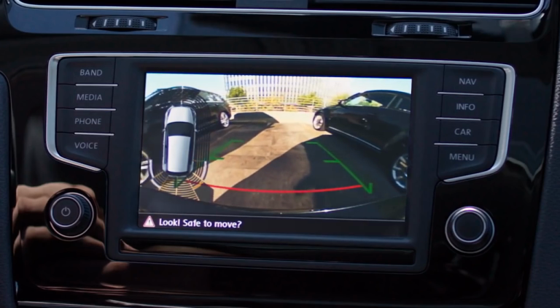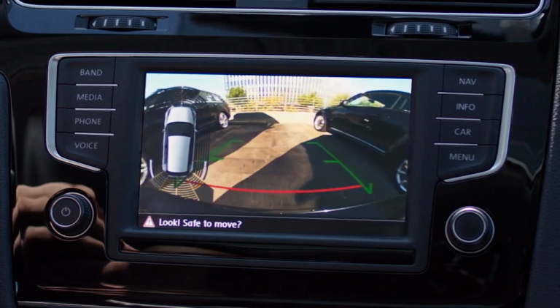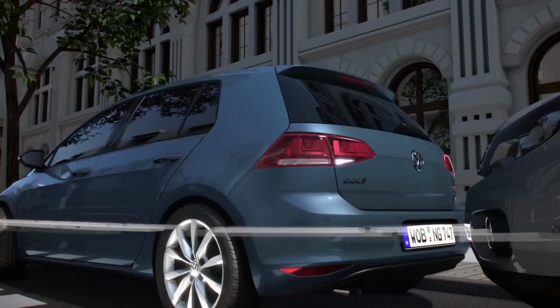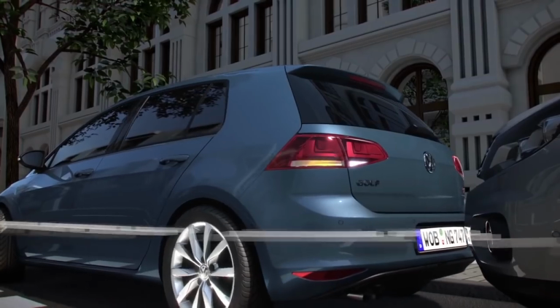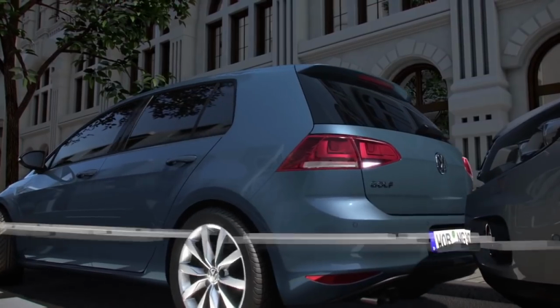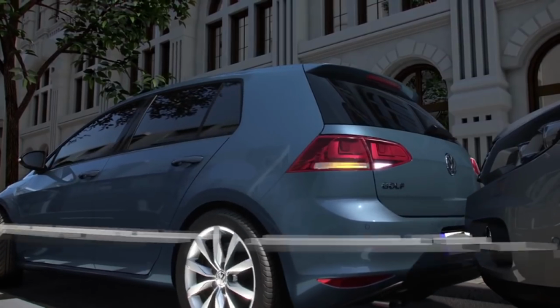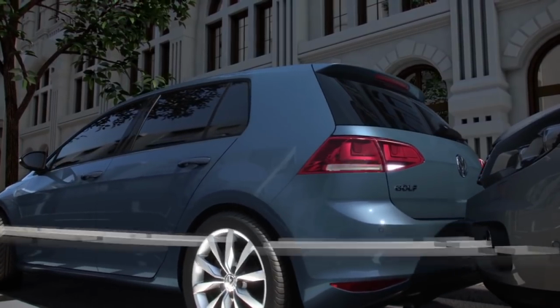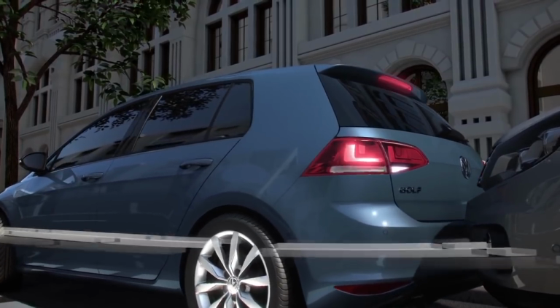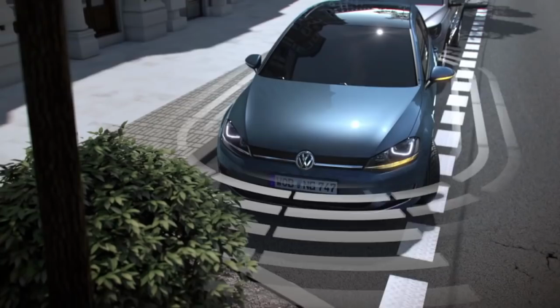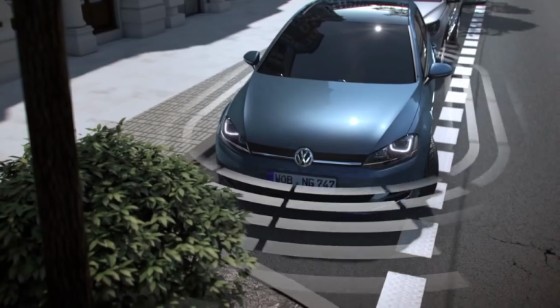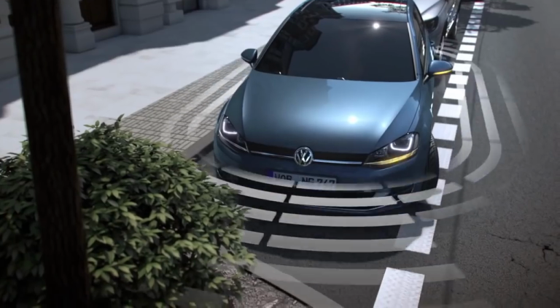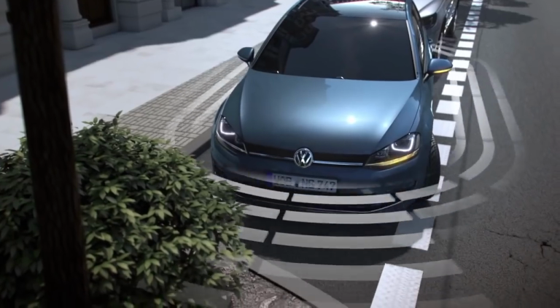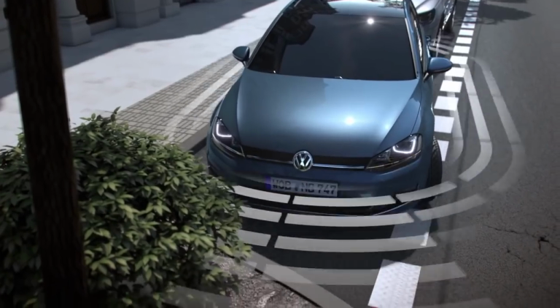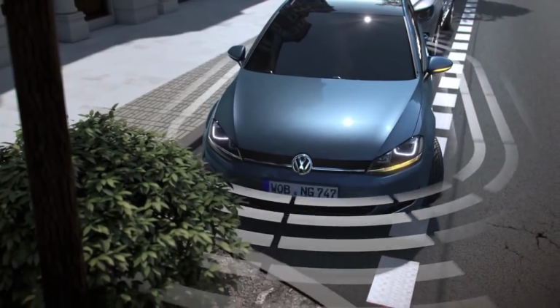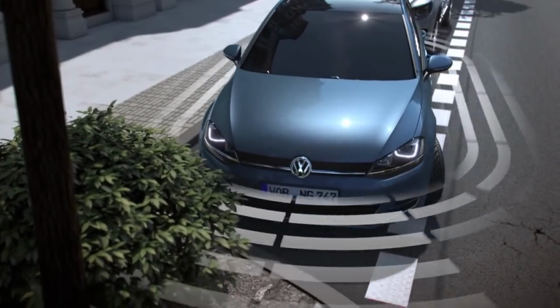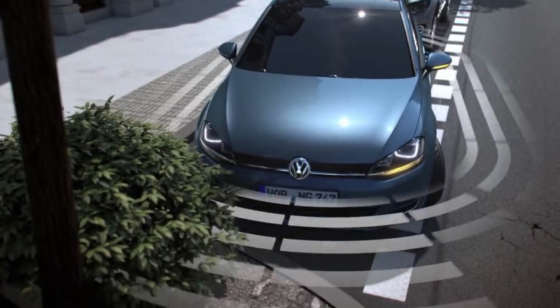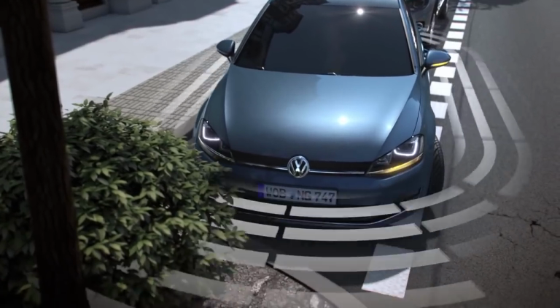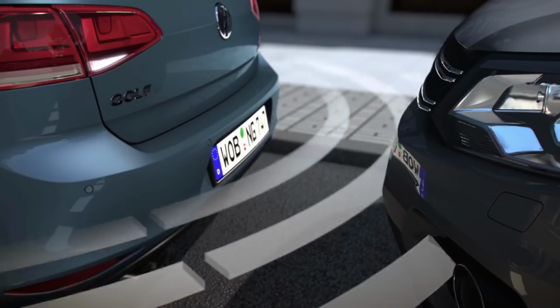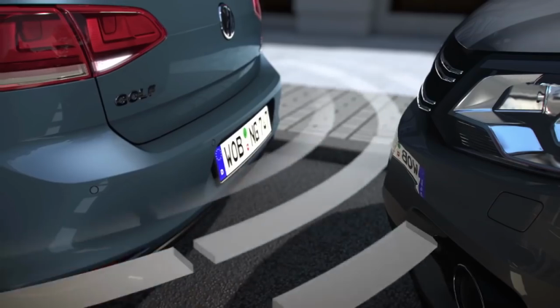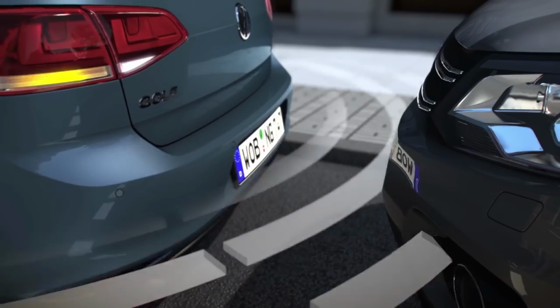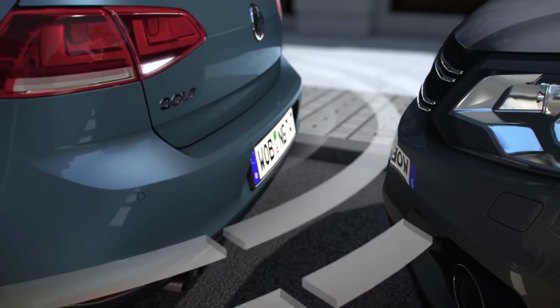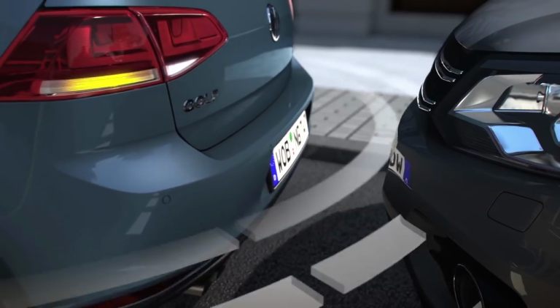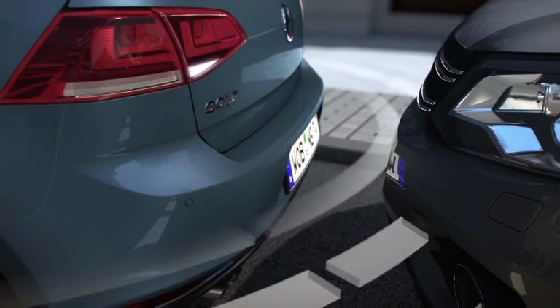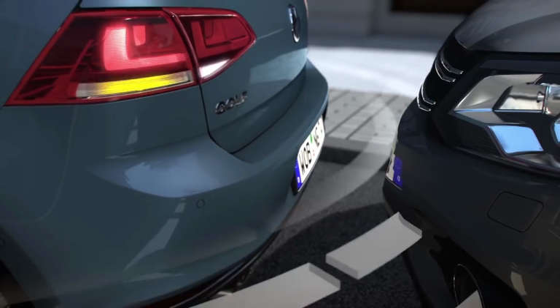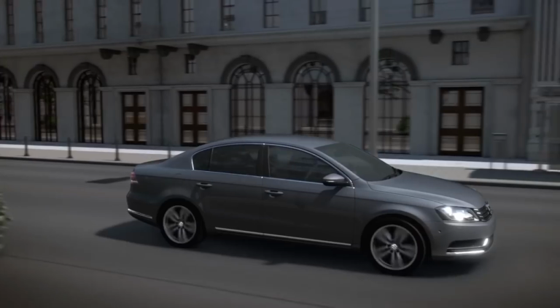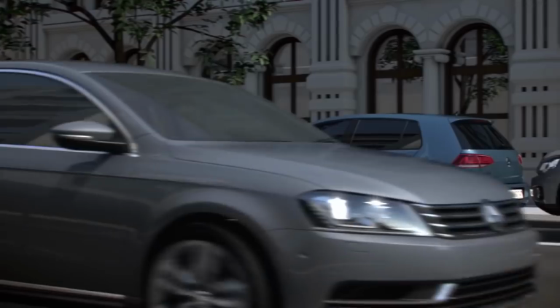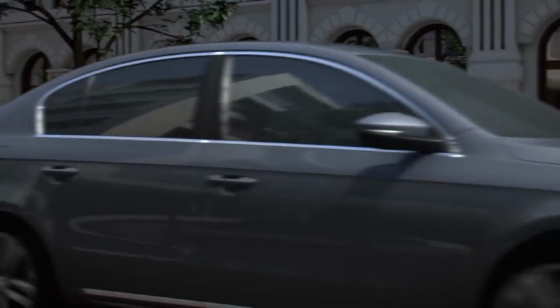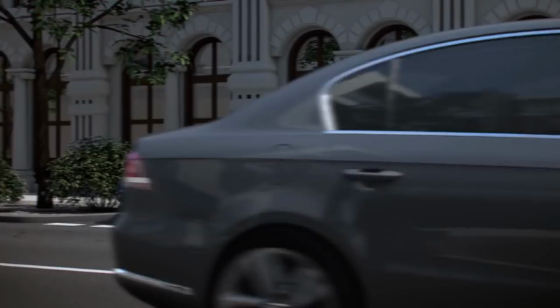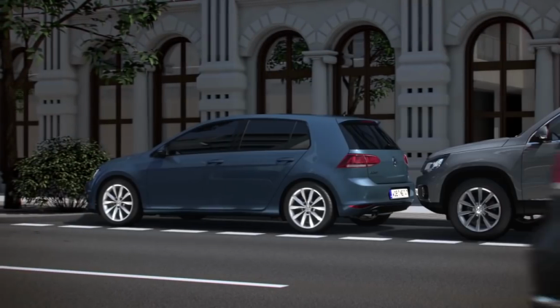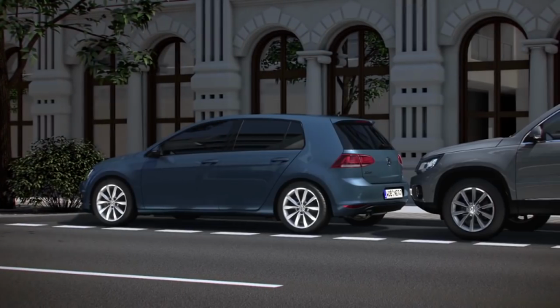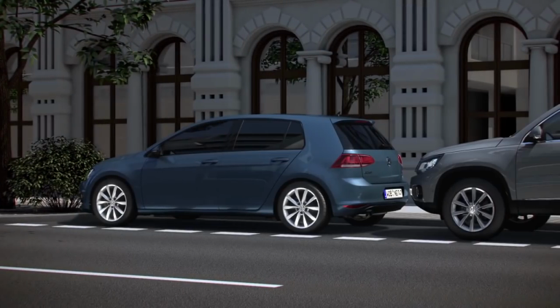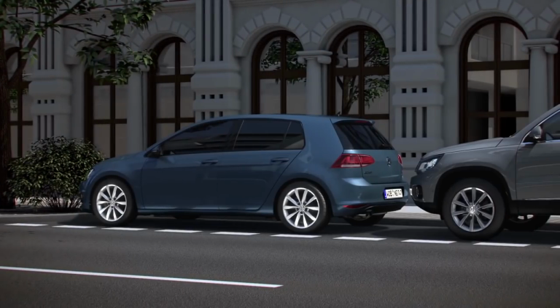Volkswagen Park Distance Control — one of many available driver assistance features that helps make sure your drive is an easier one.